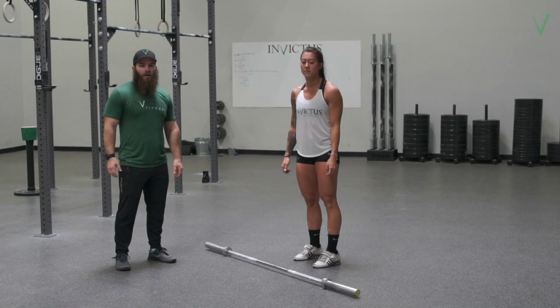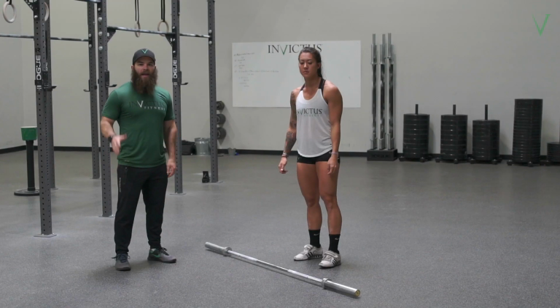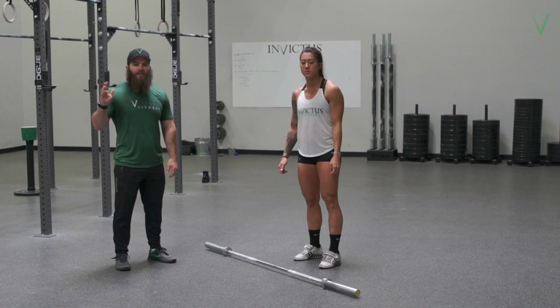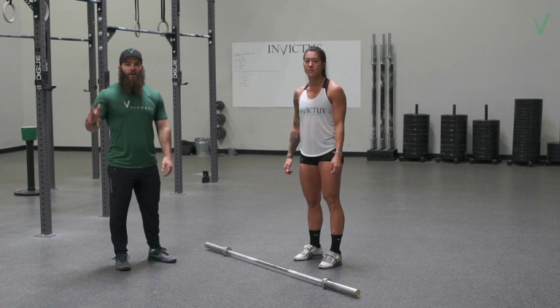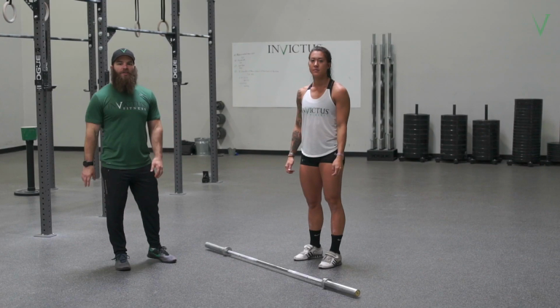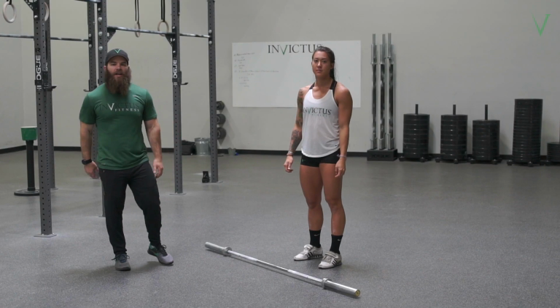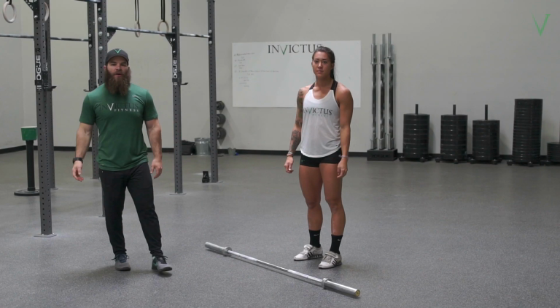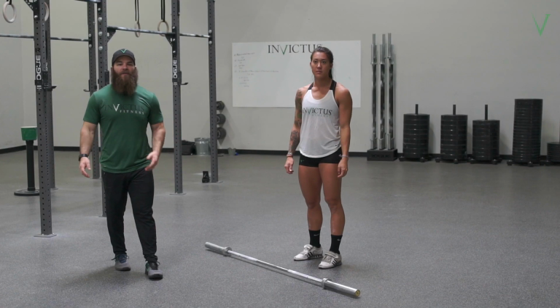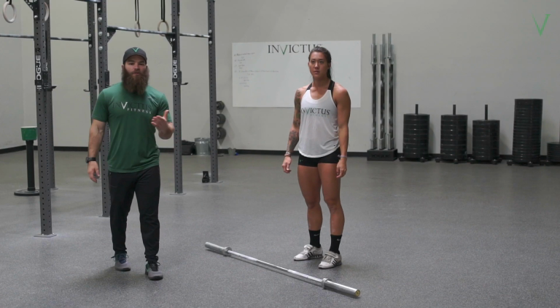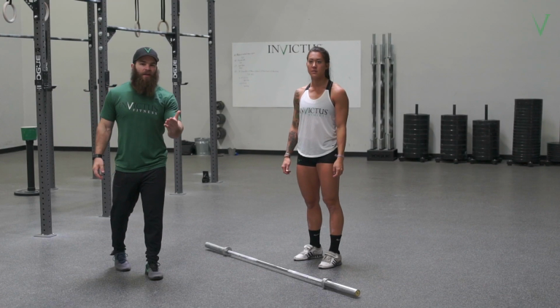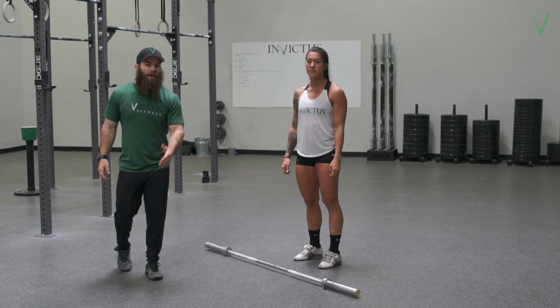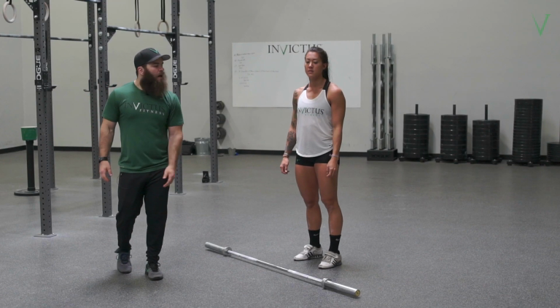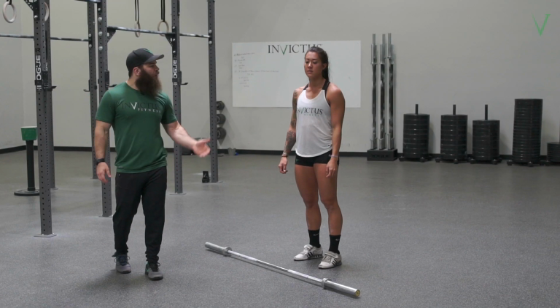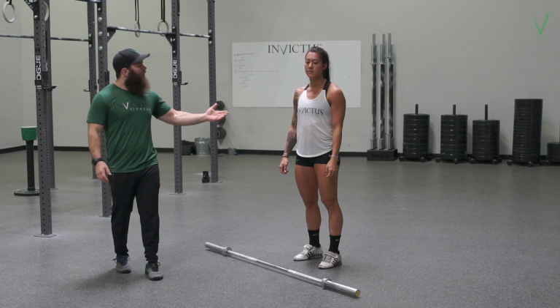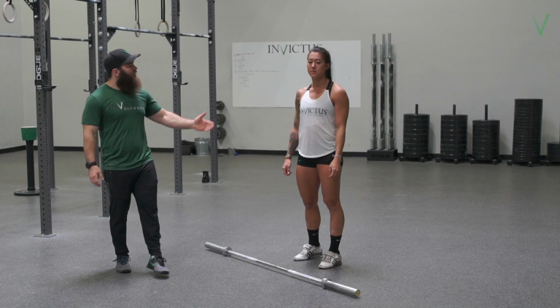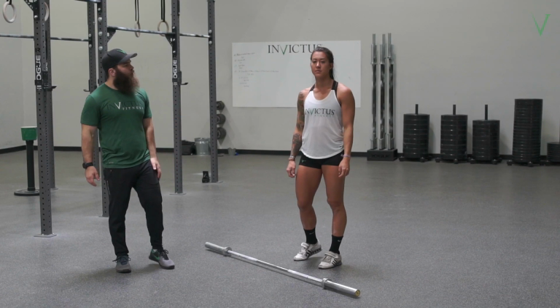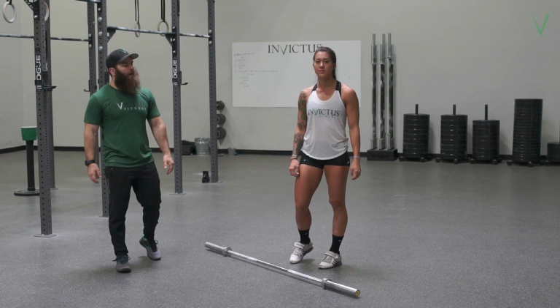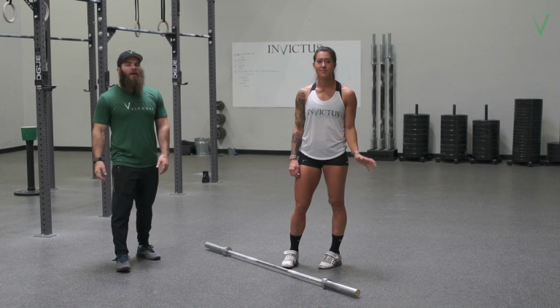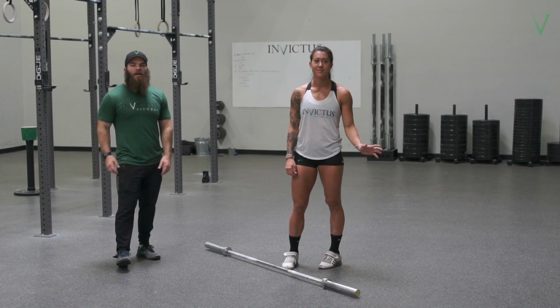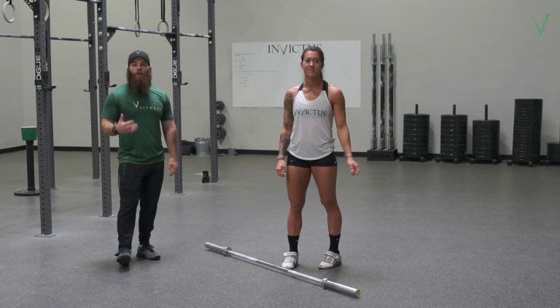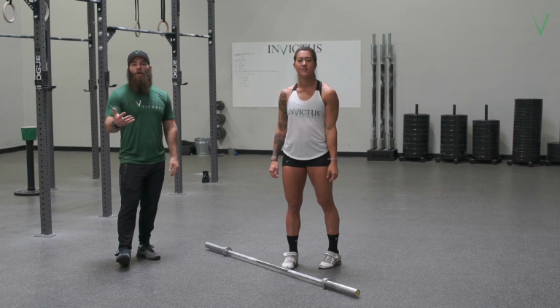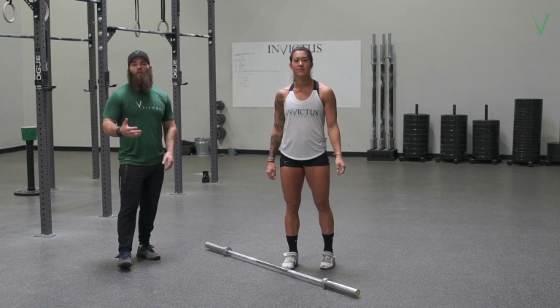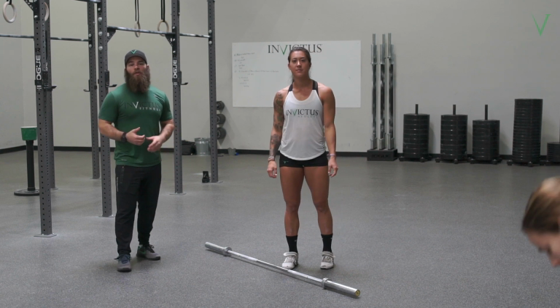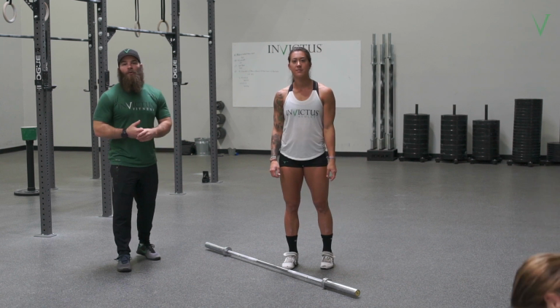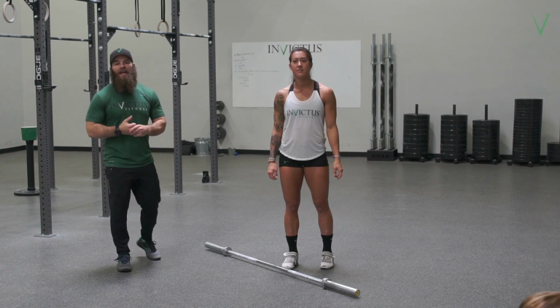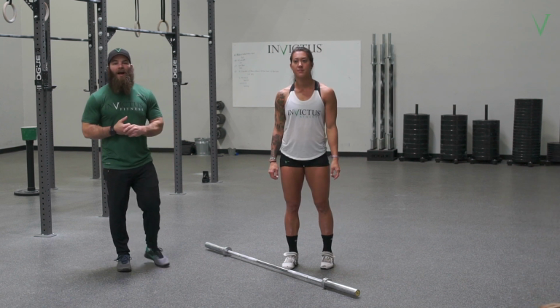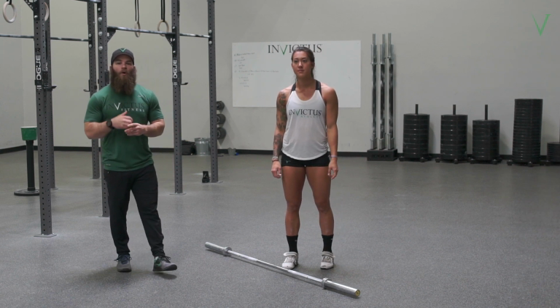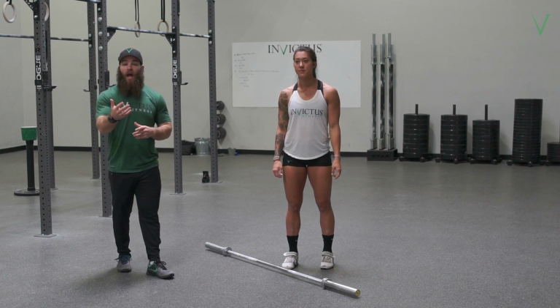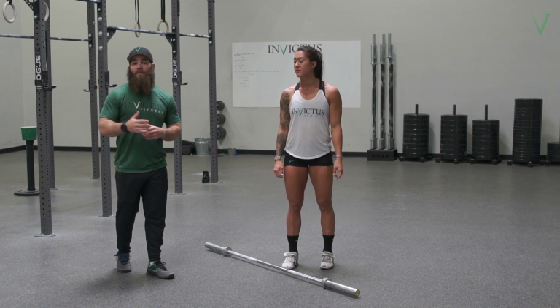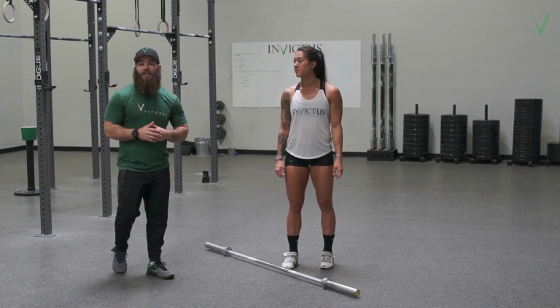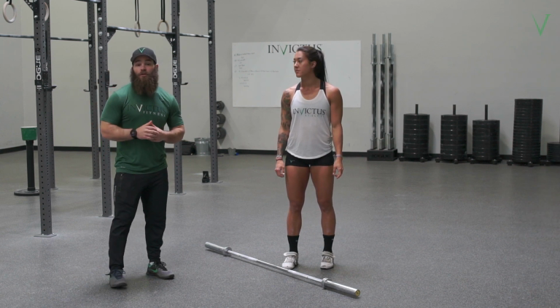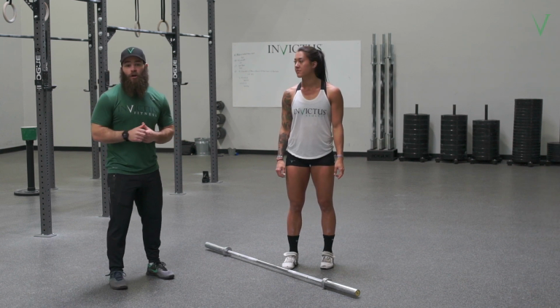Hey guys, it's Jared Enderton here with Invictus Weightlifting. I'm here with athlete Sarah Luegman. Today we're going to go over the three most common mistakes in the jerk.